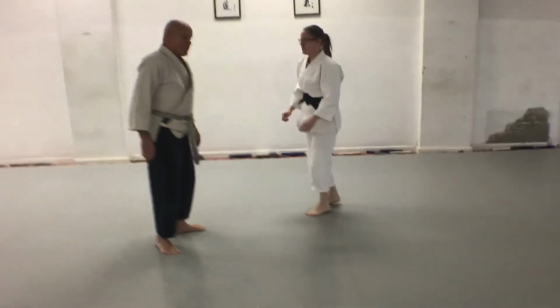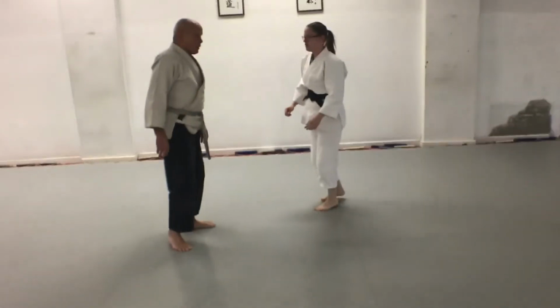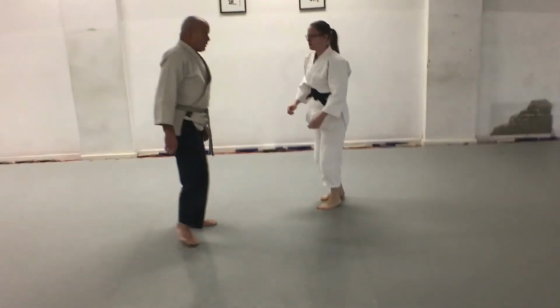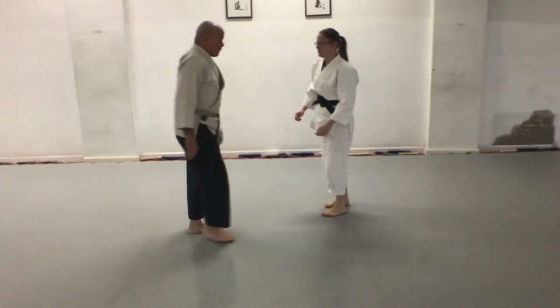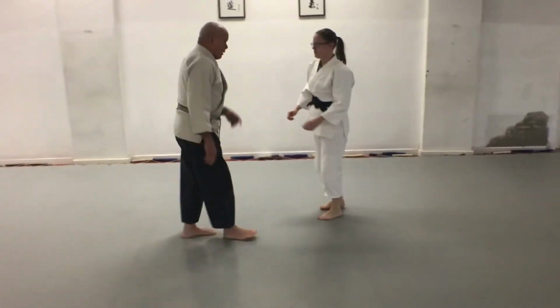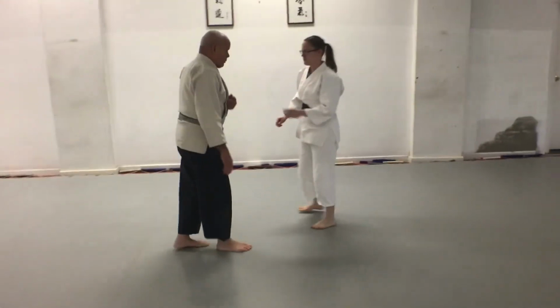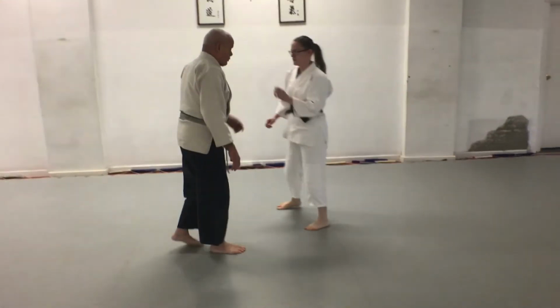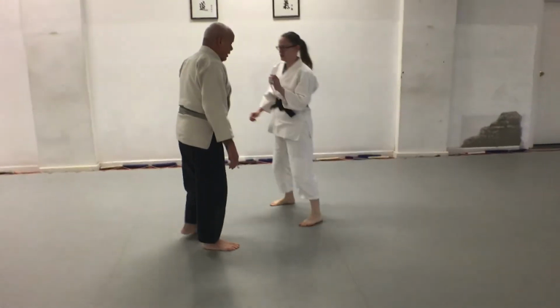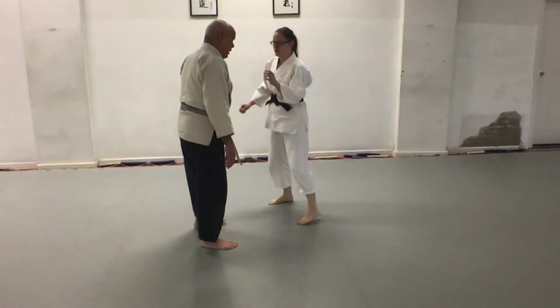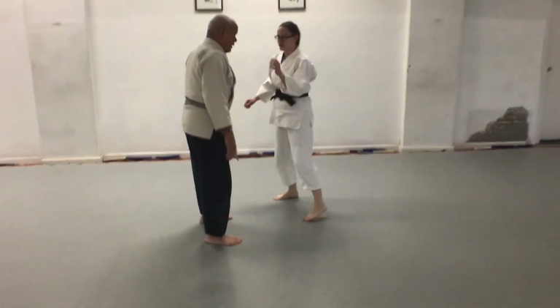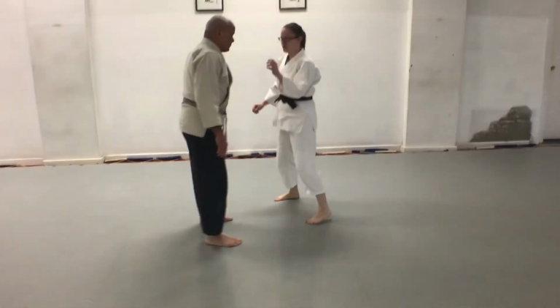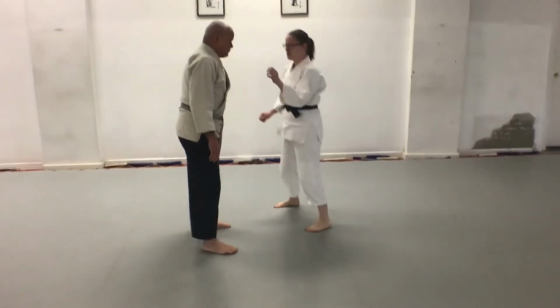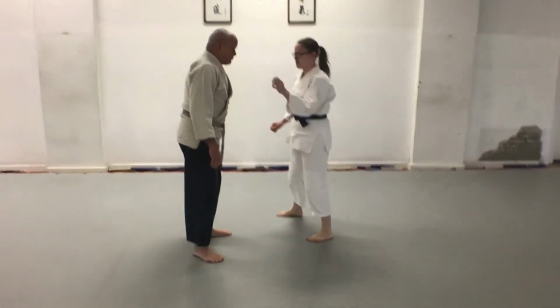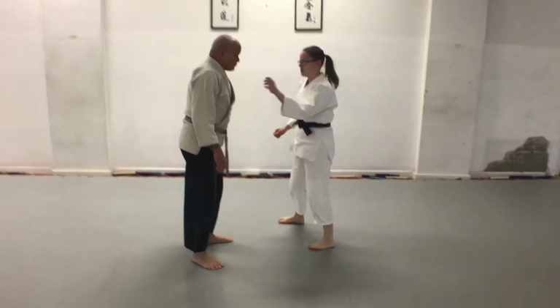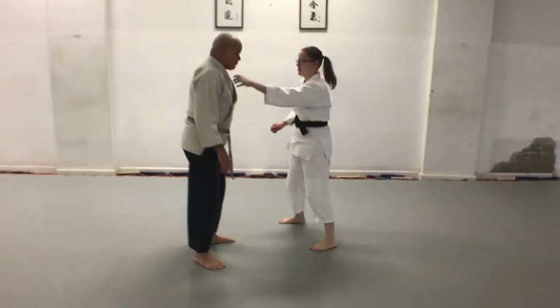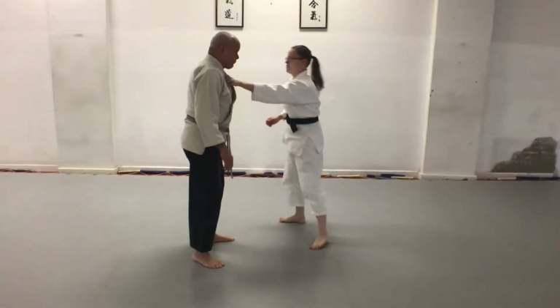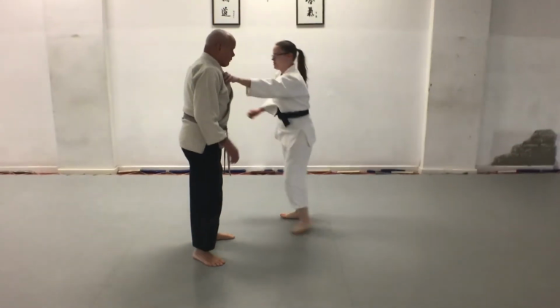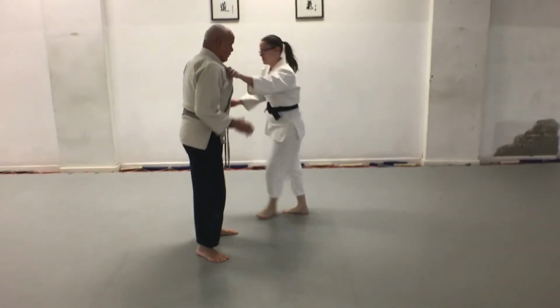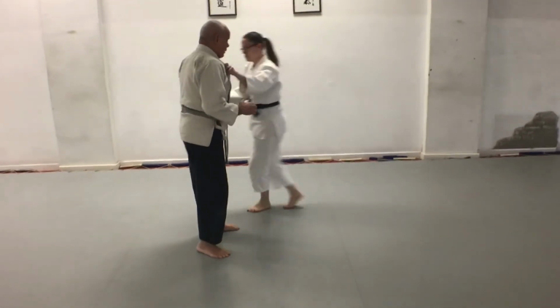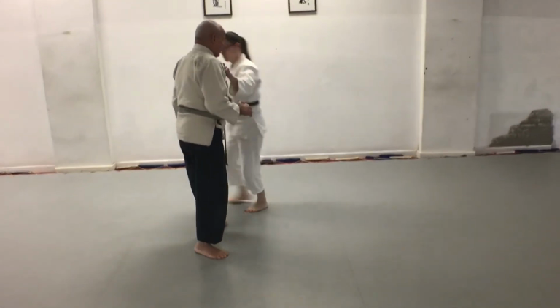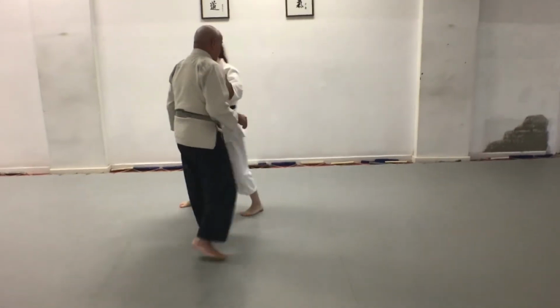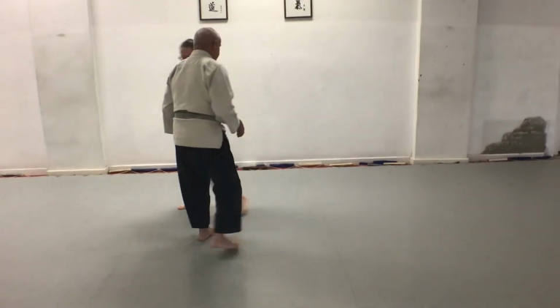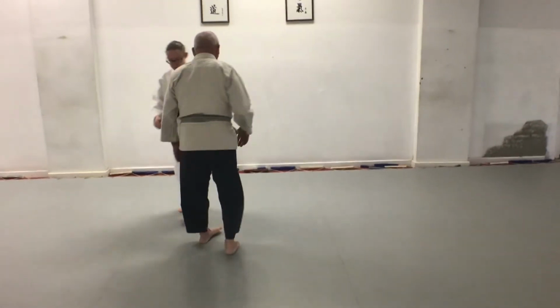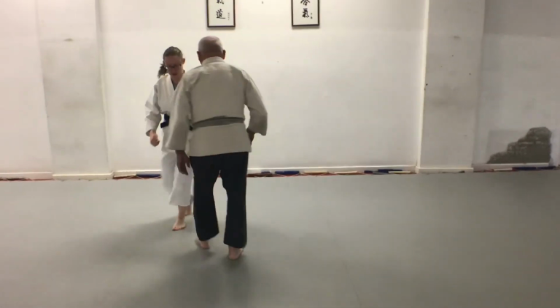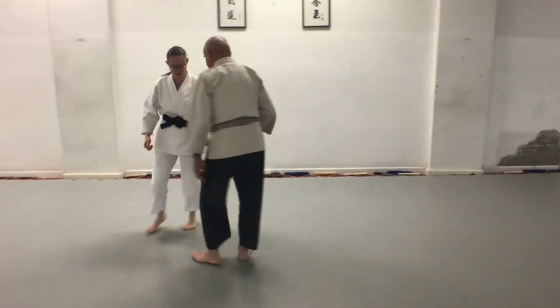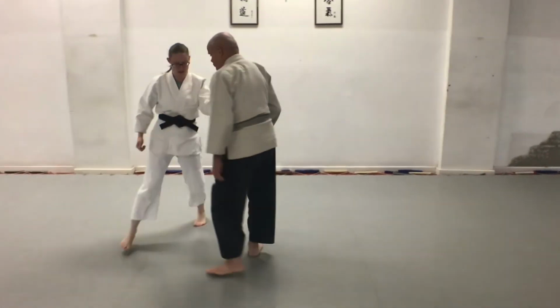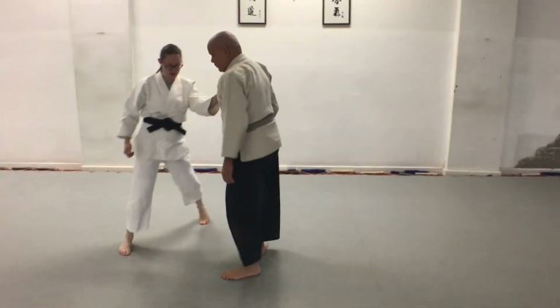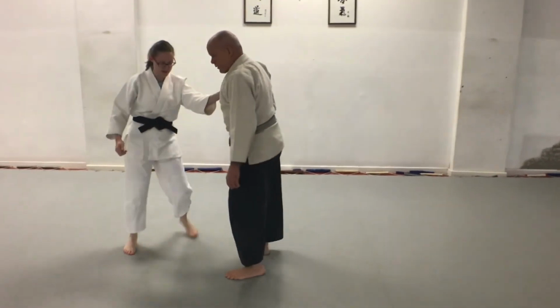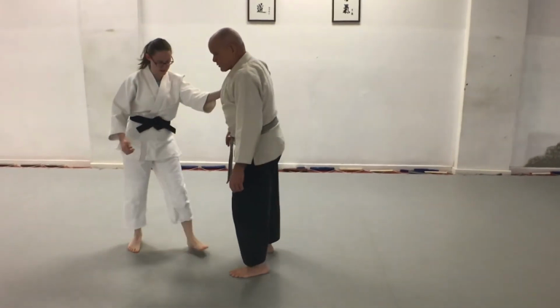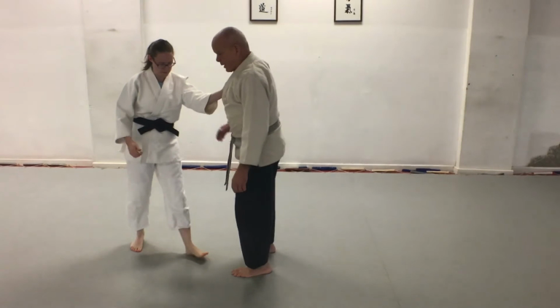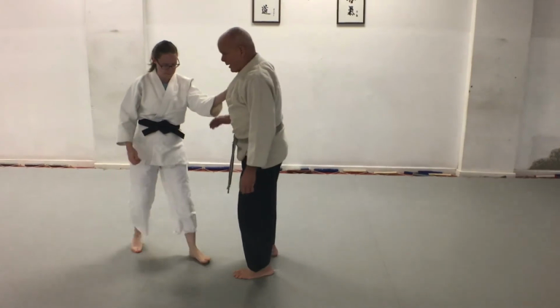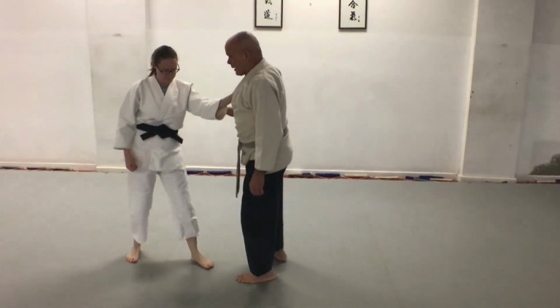One more time — one more time from the other side.